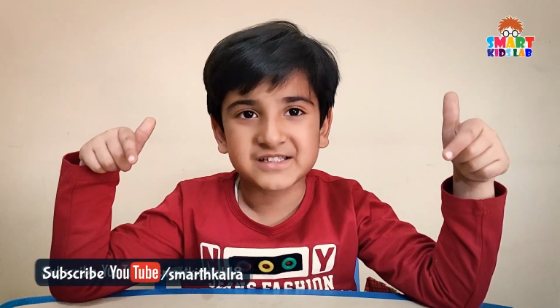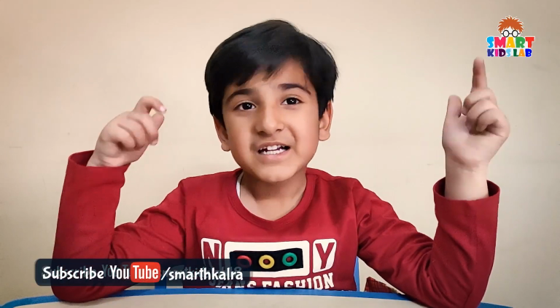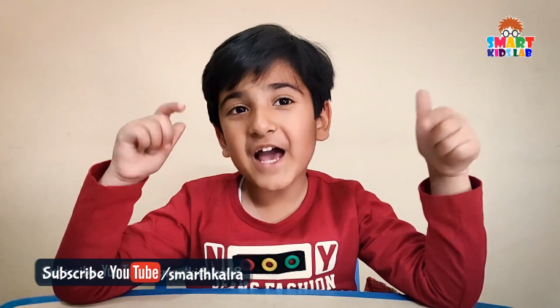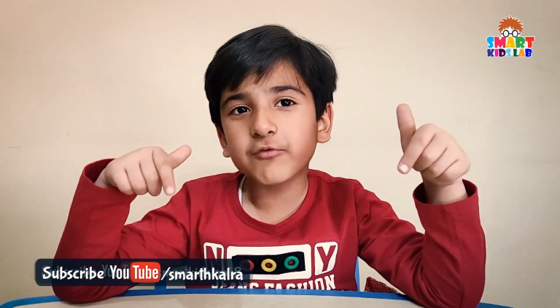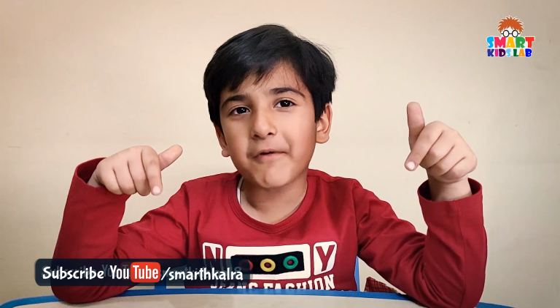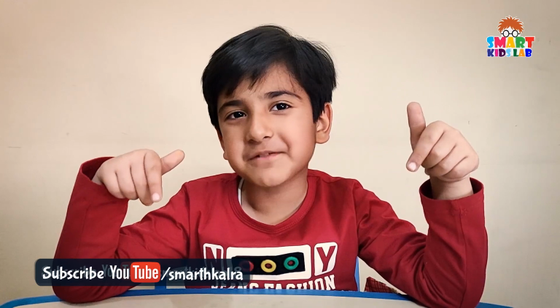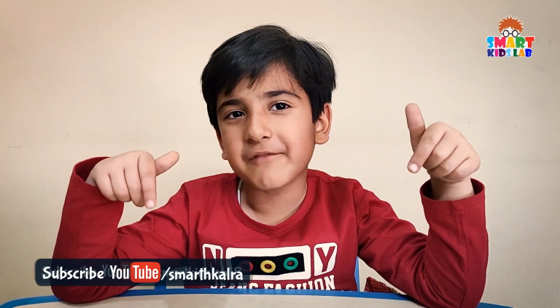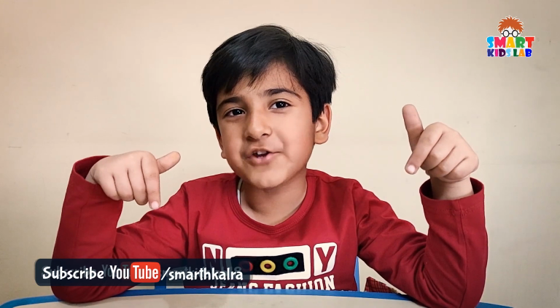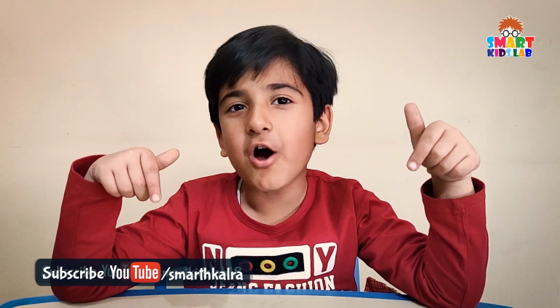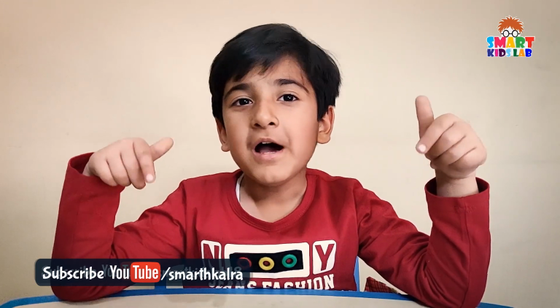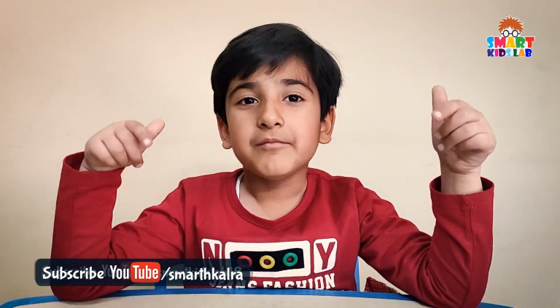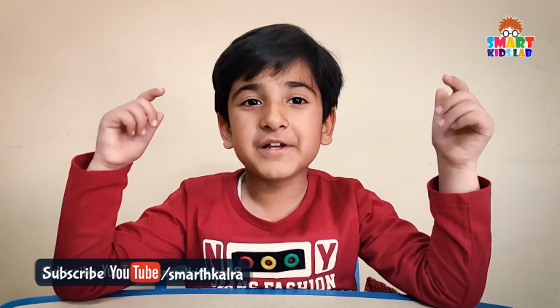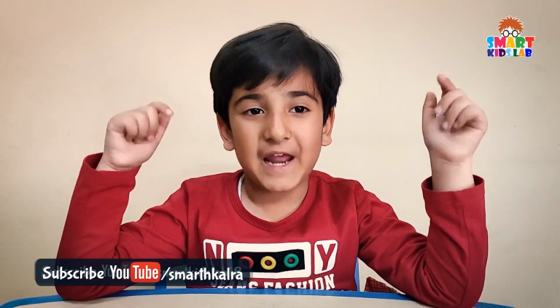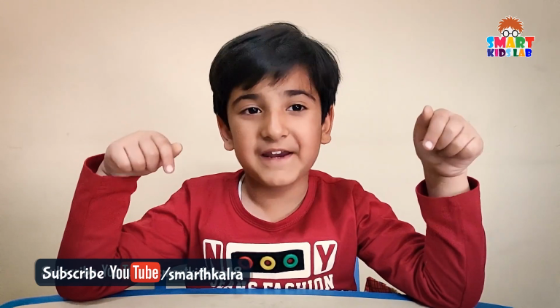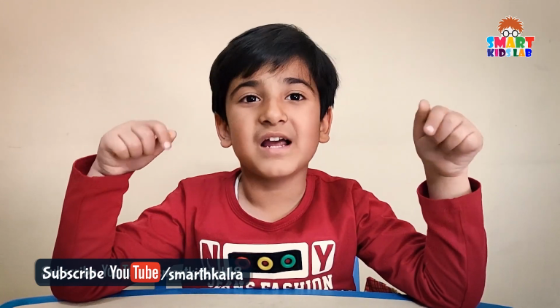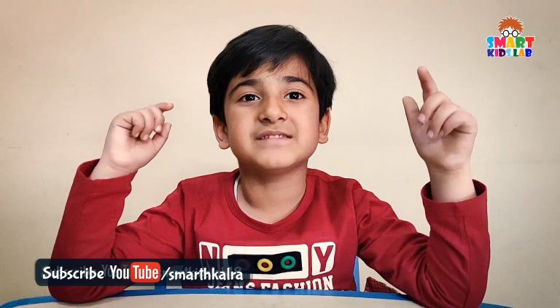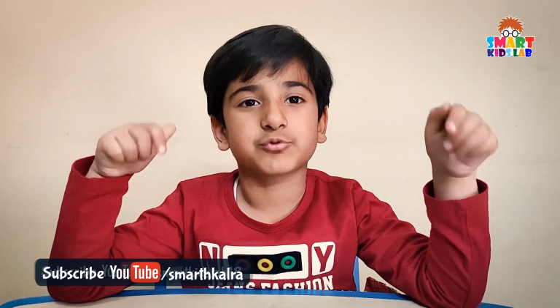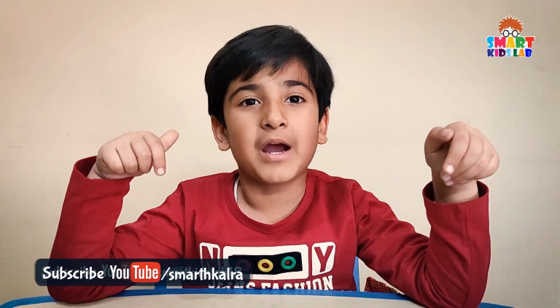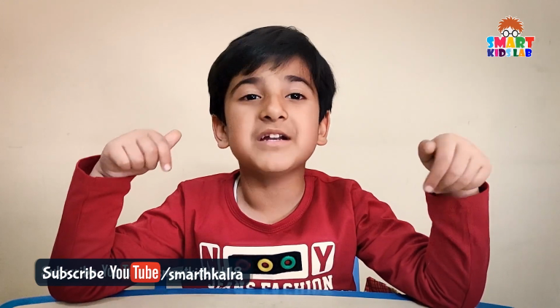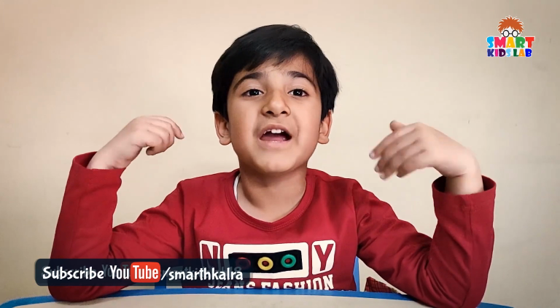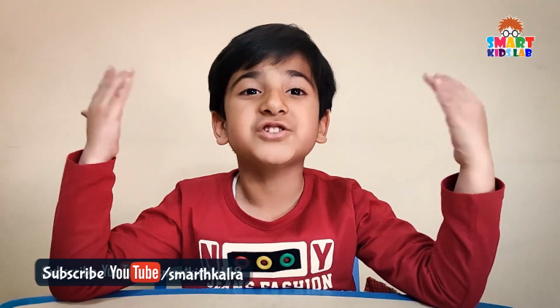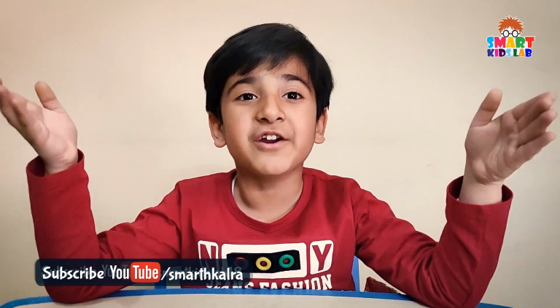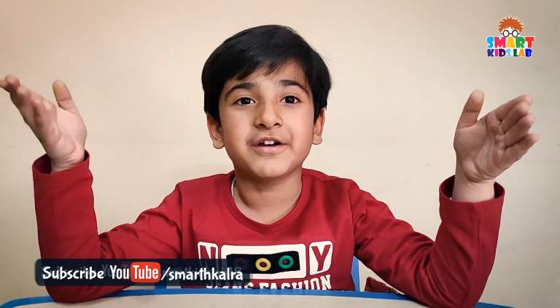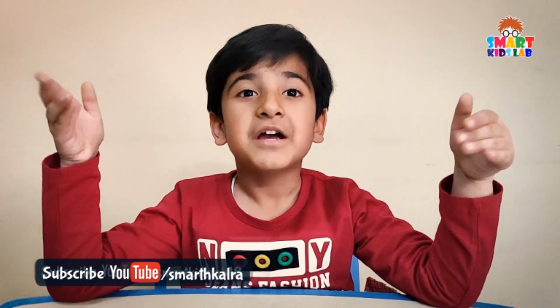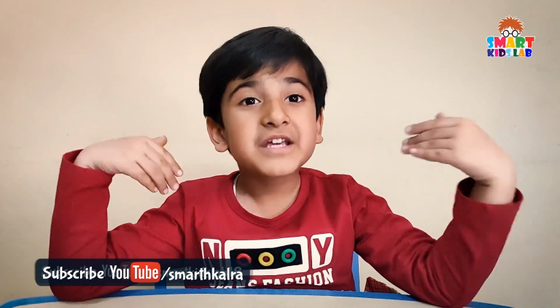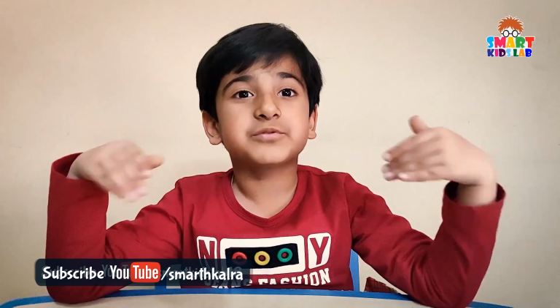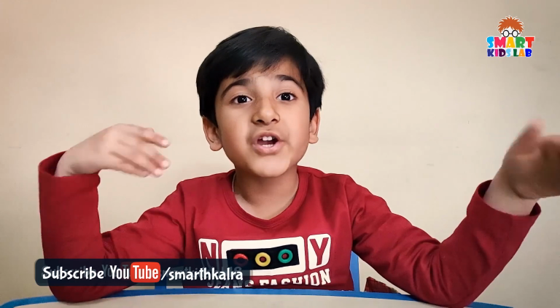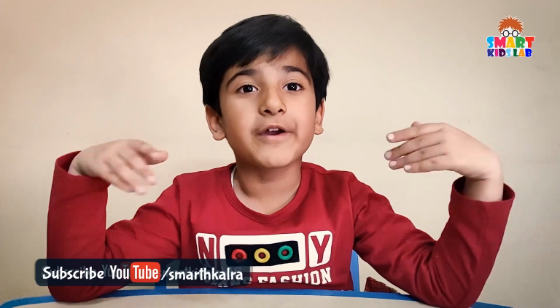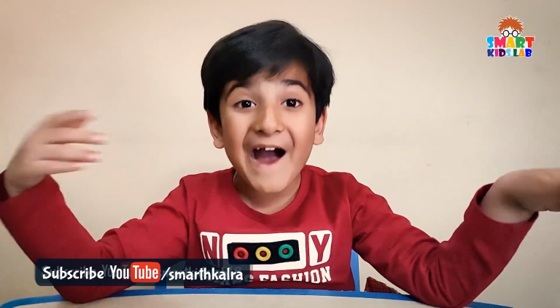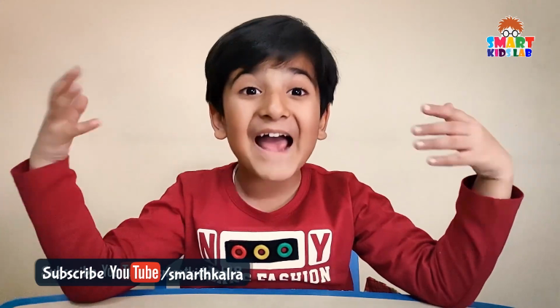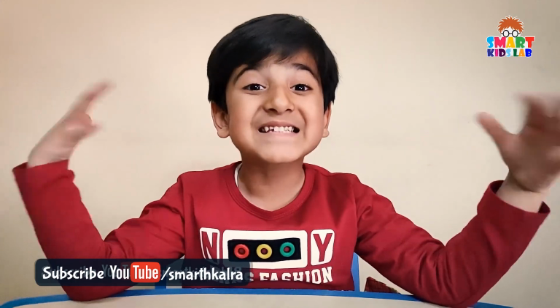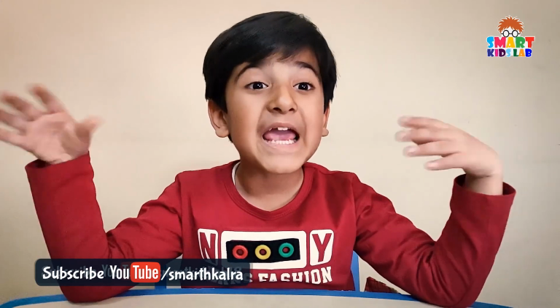Thanks for watching my video! Please like it, subscribe, and share it. Keep sharing, guys!